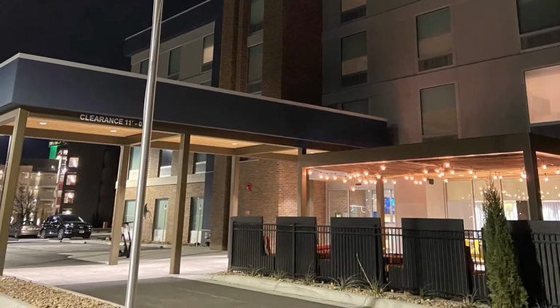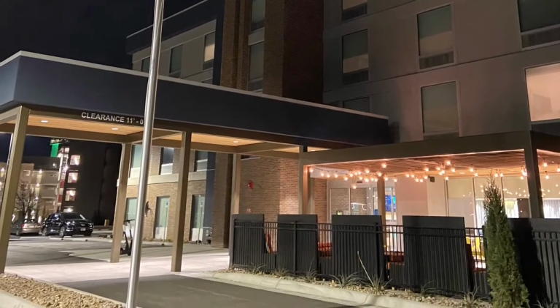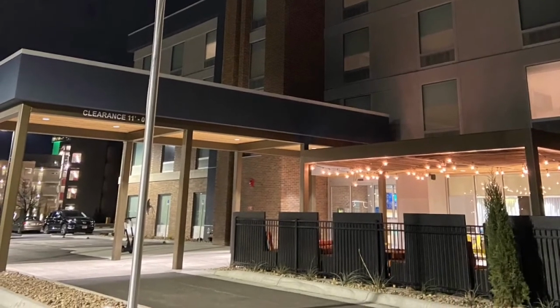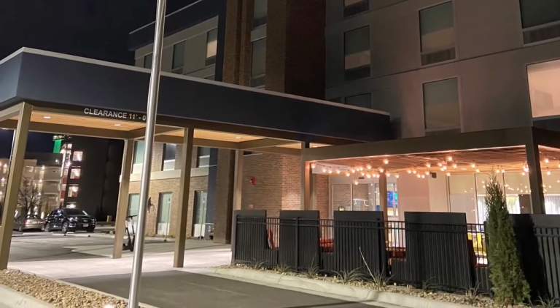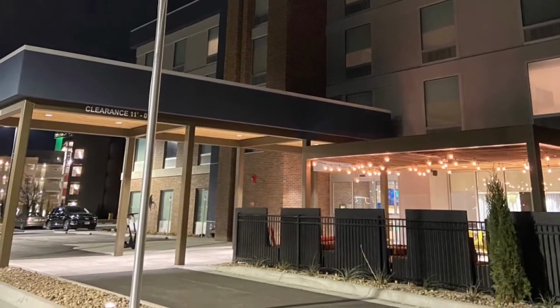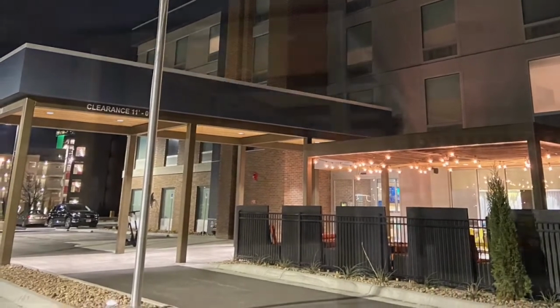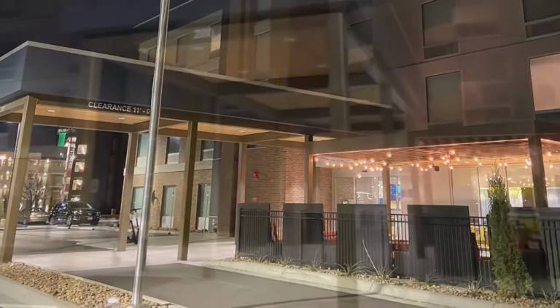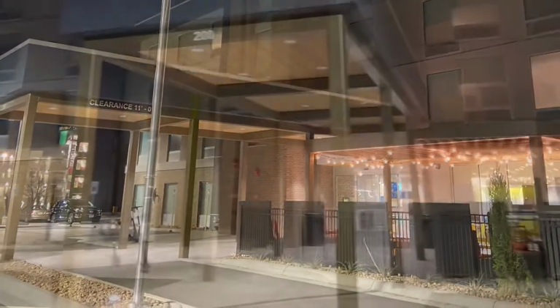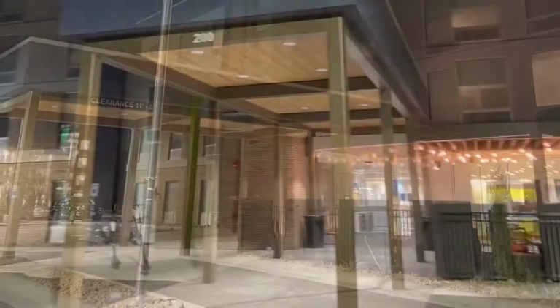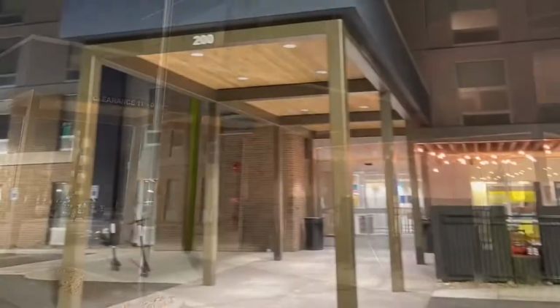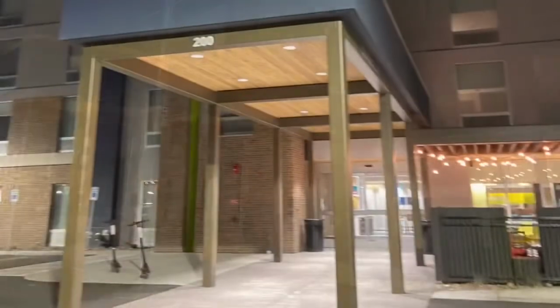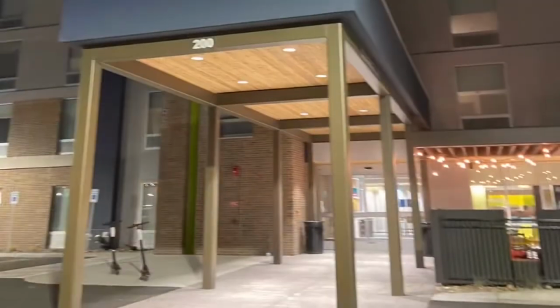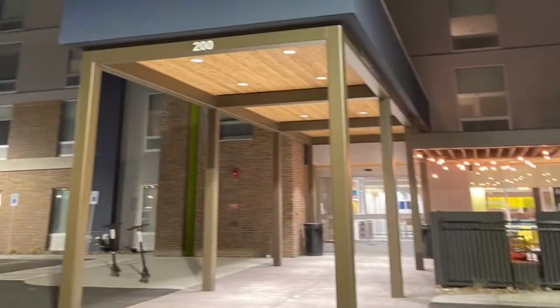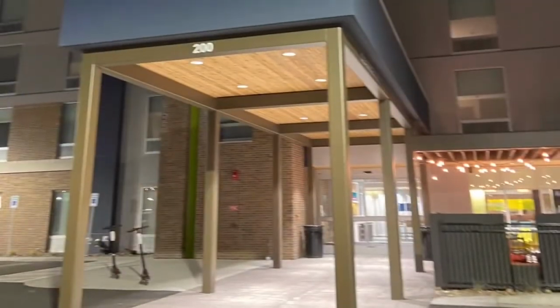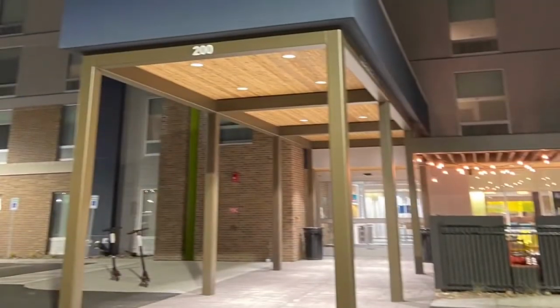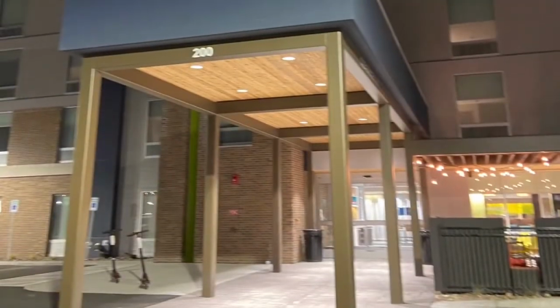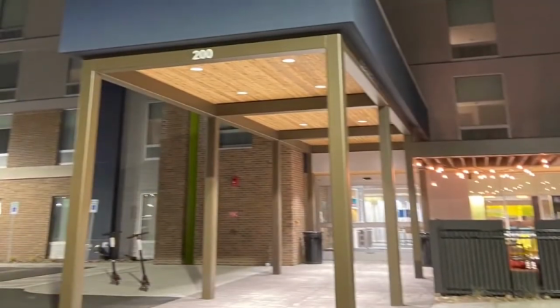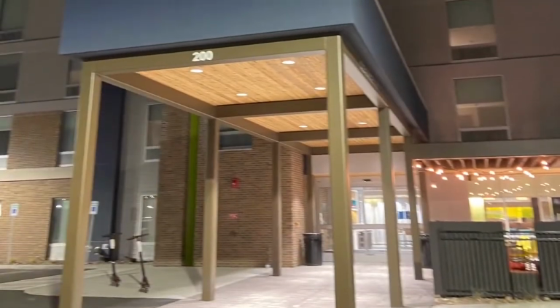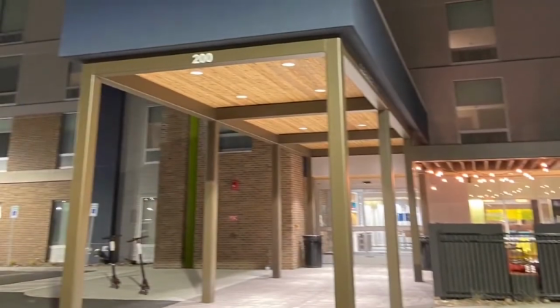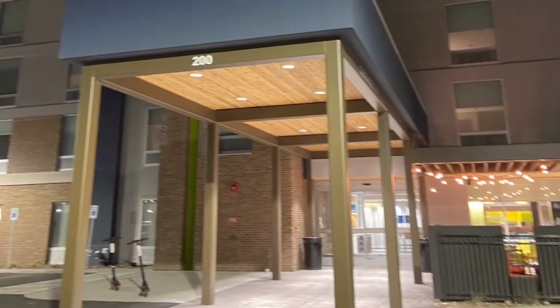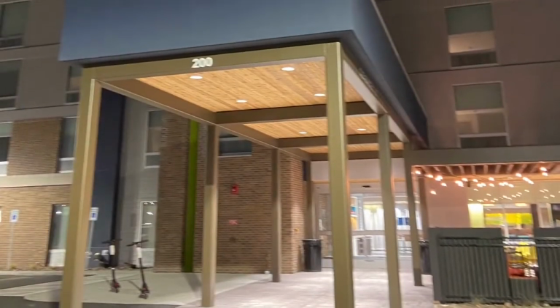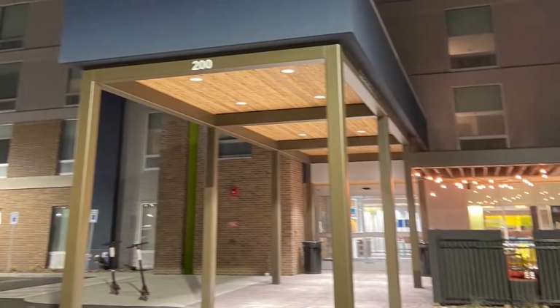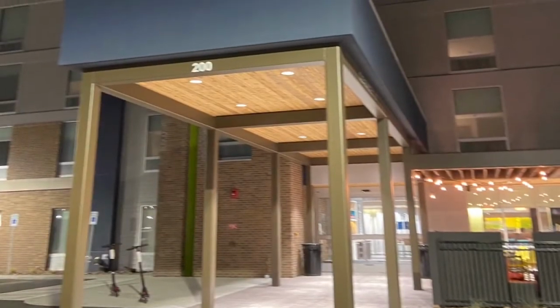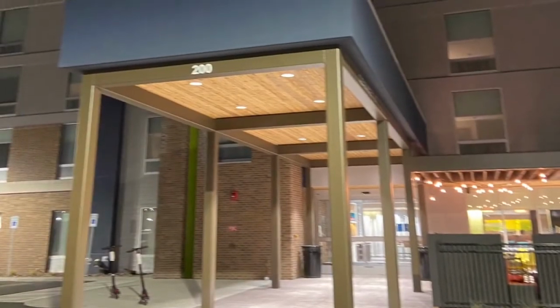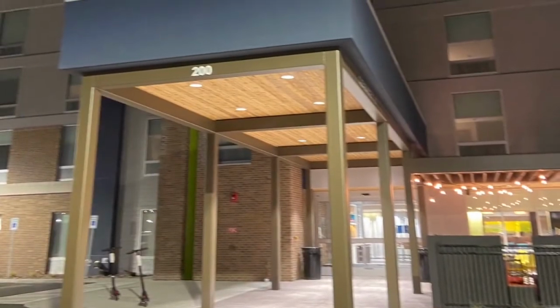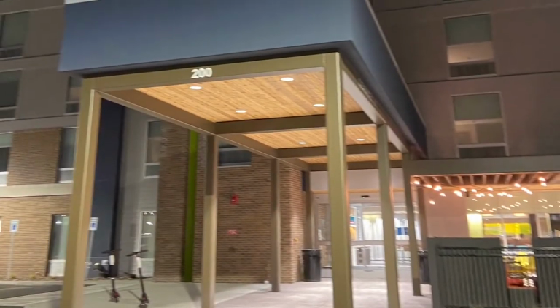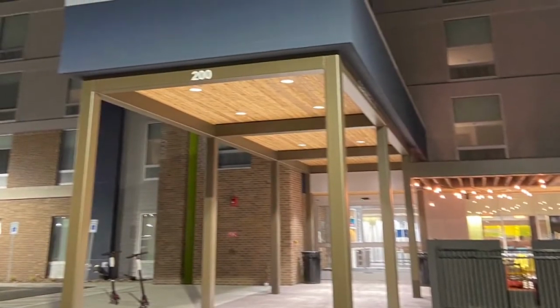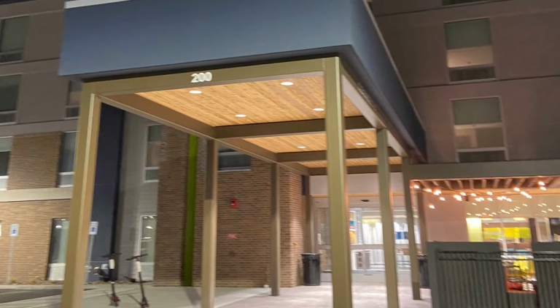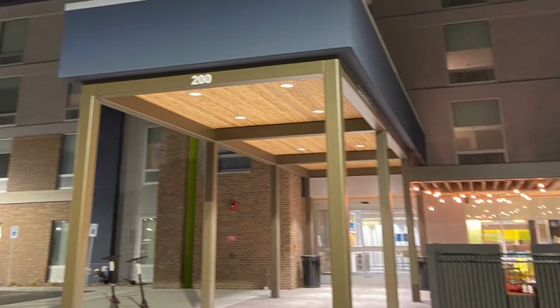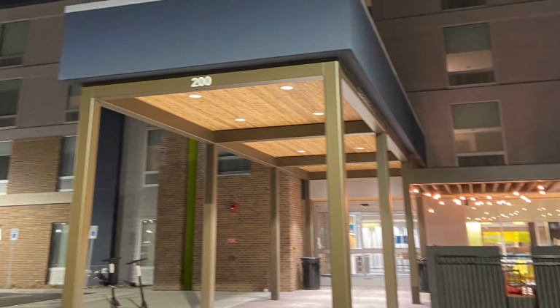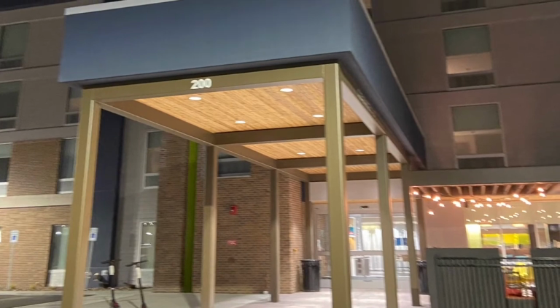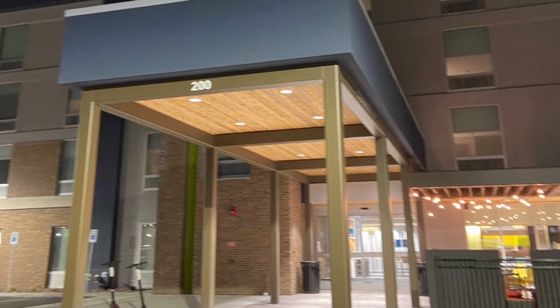This was the Home 2 Suites by Hilton. And then there's the exterior again. Thank you for listening to these boring things.